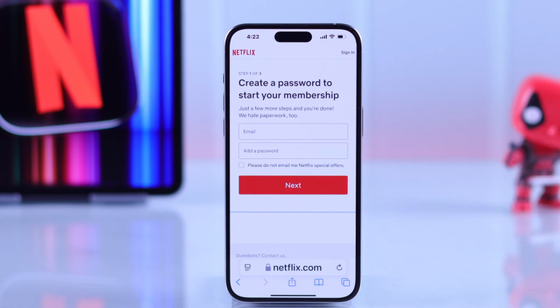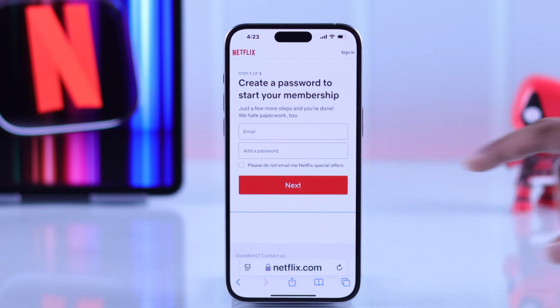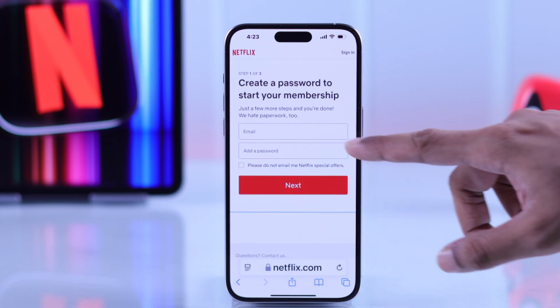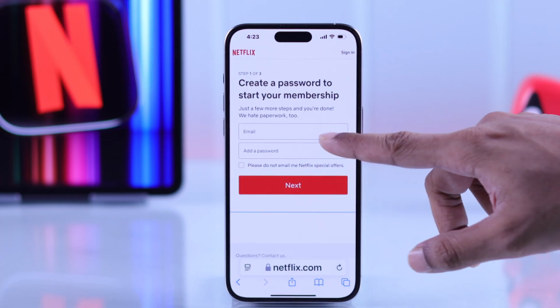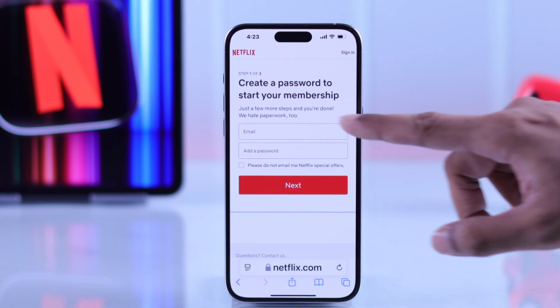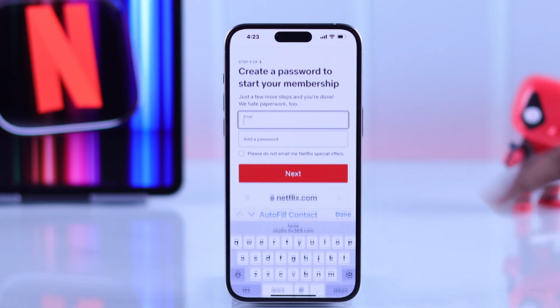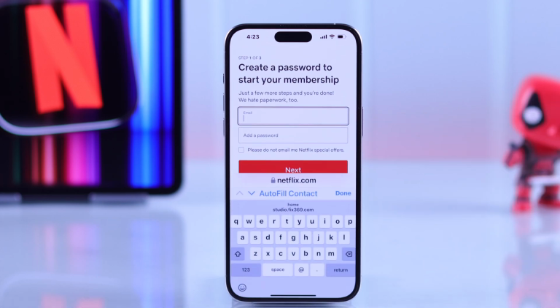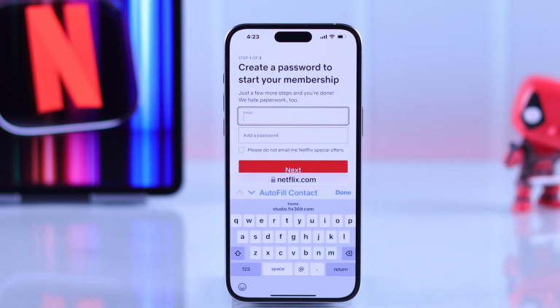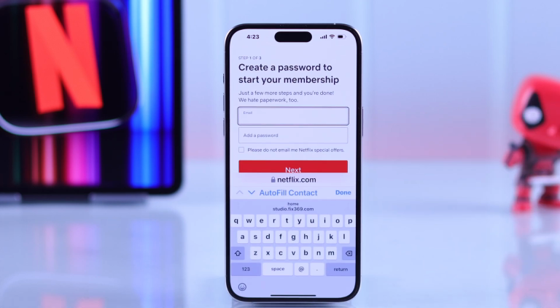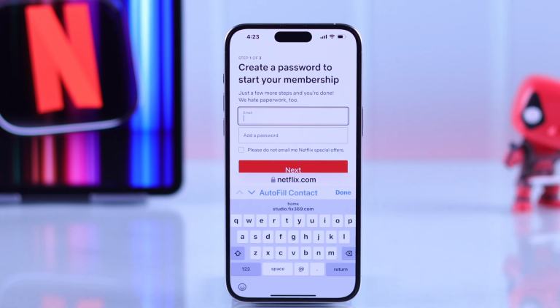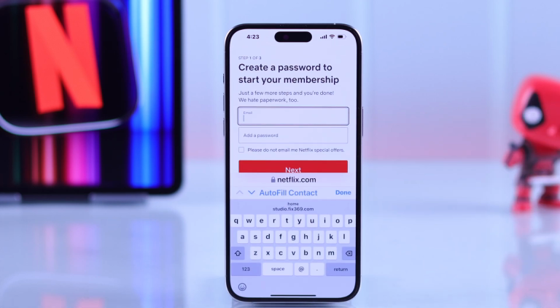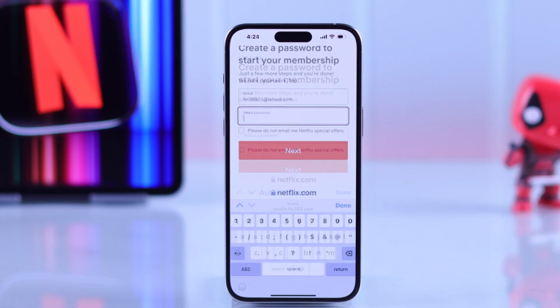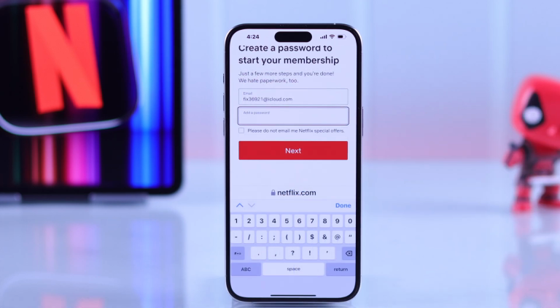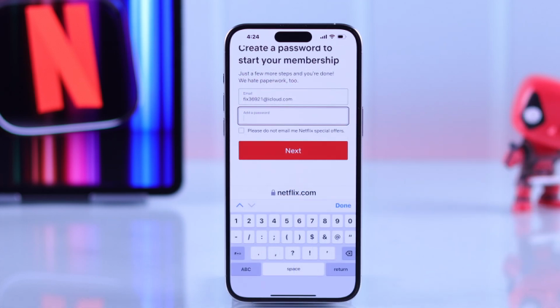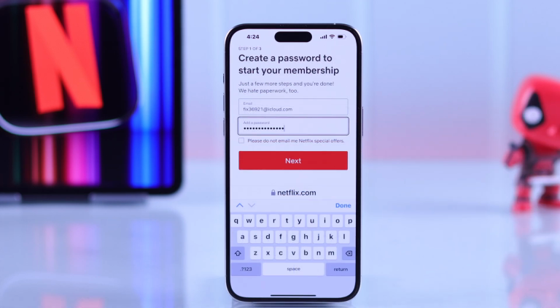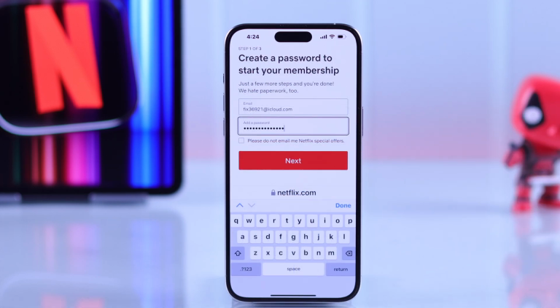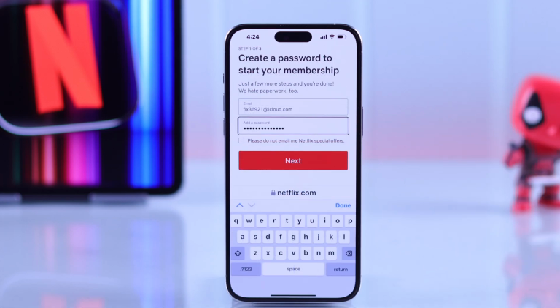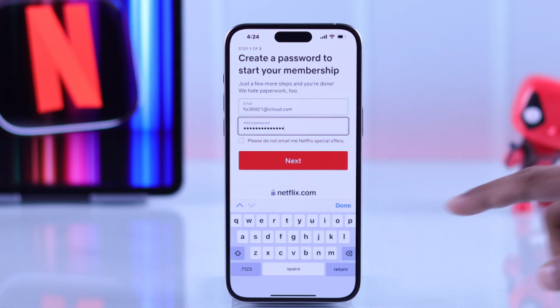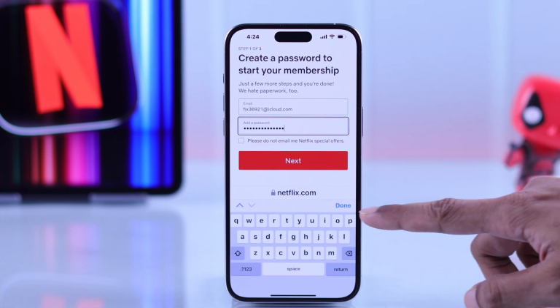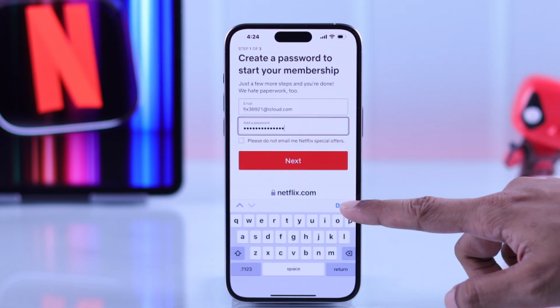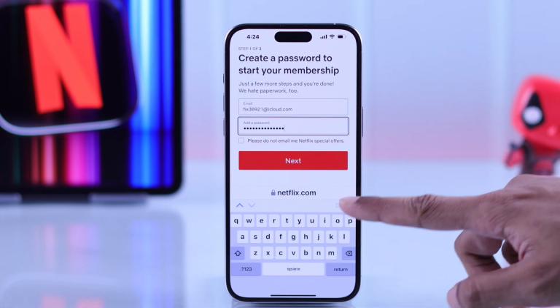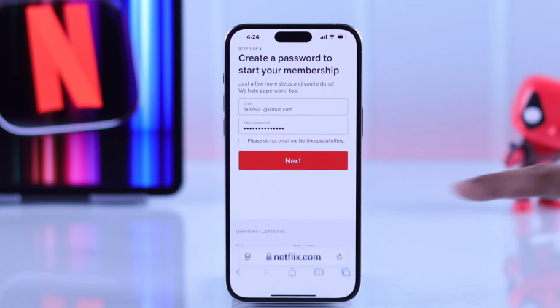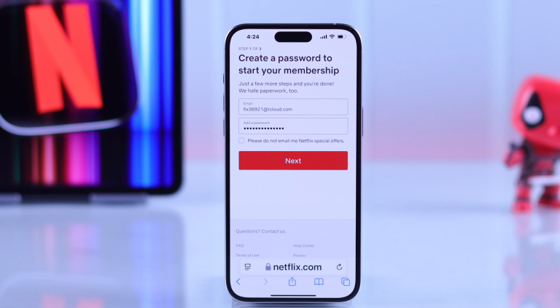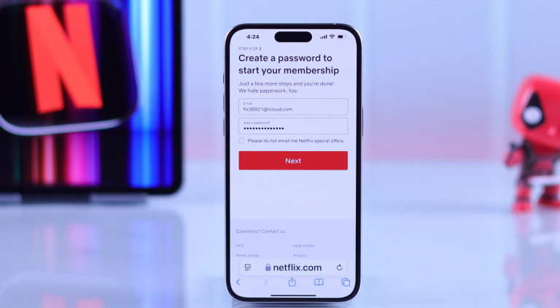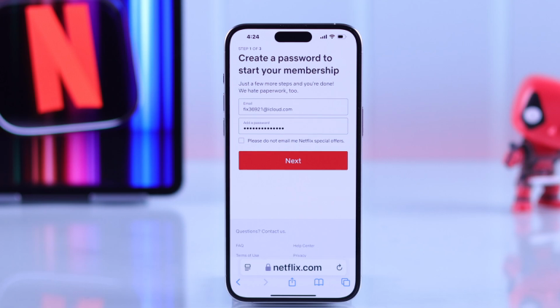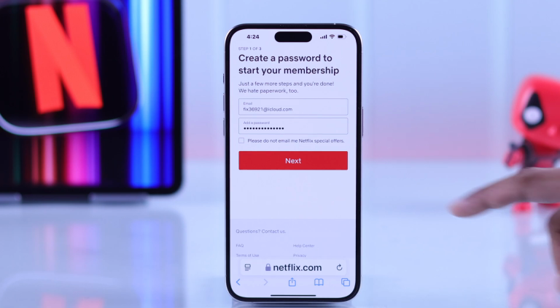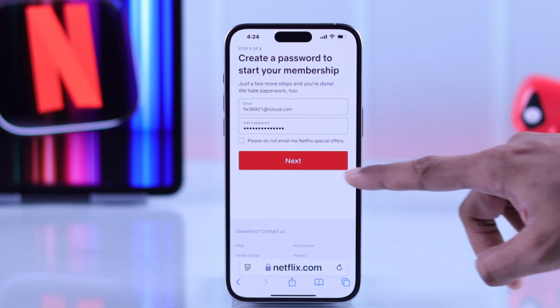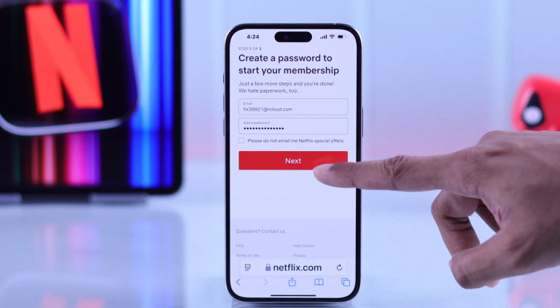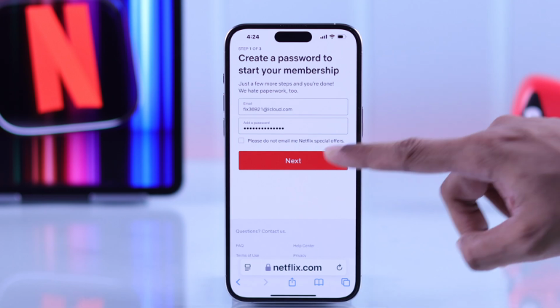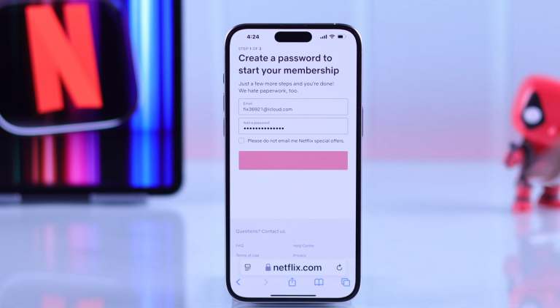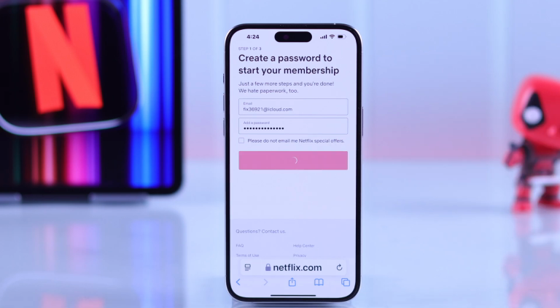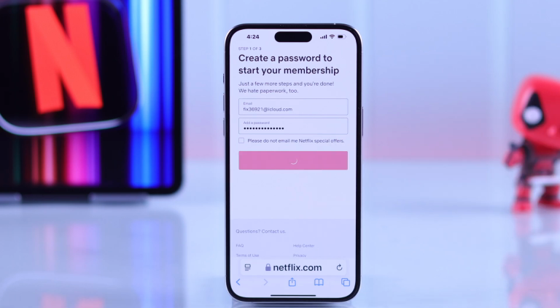Now go ahead and enter your email and create a new password for your Netflix account, then press next.